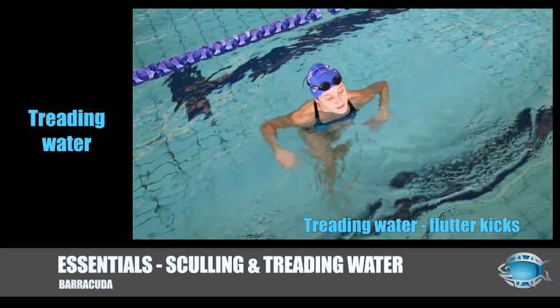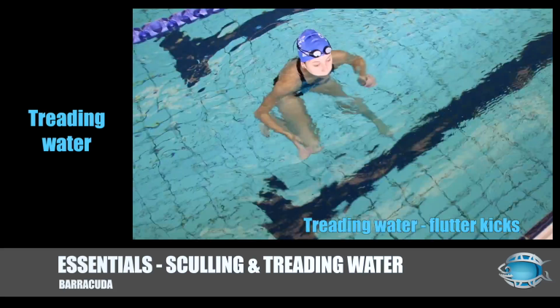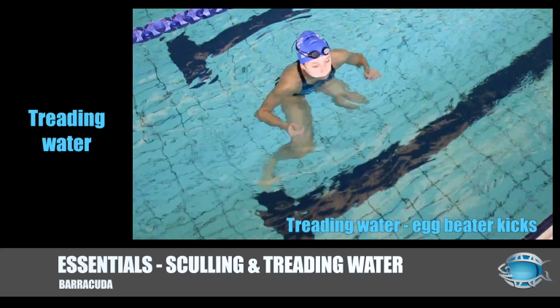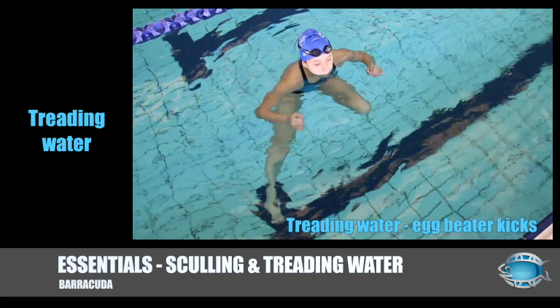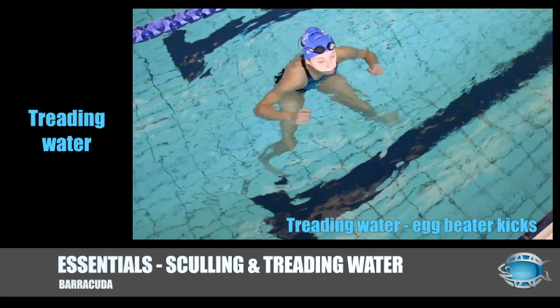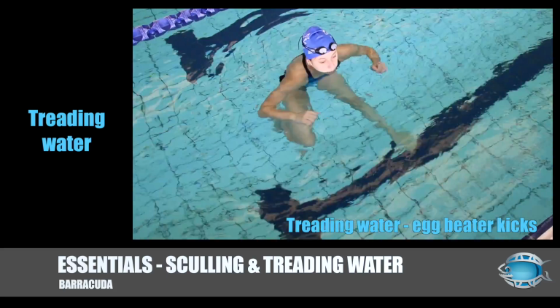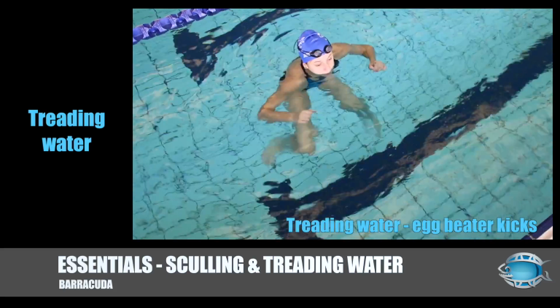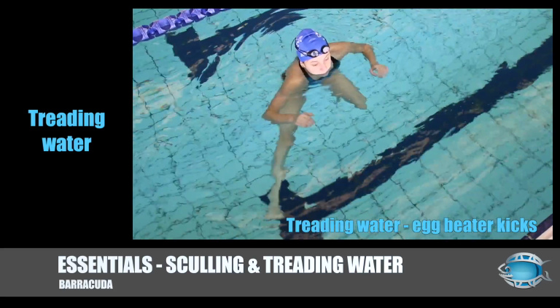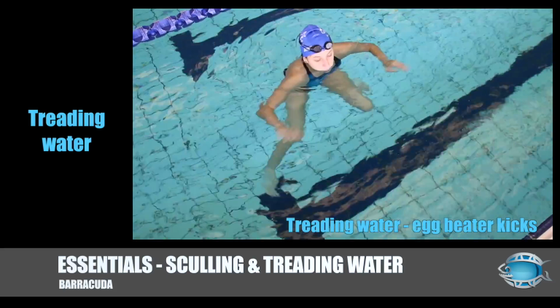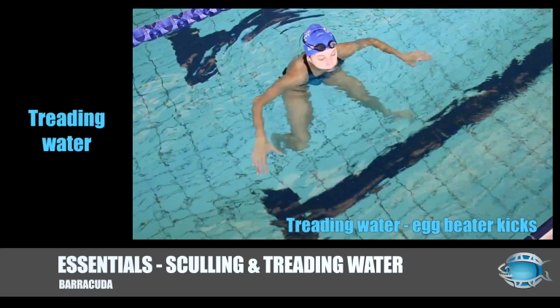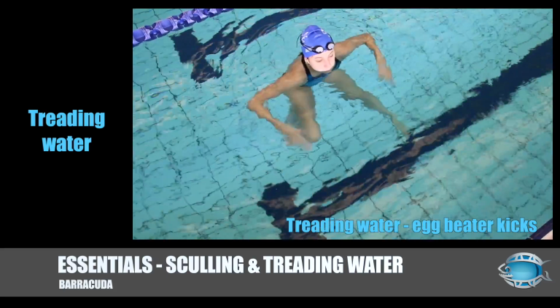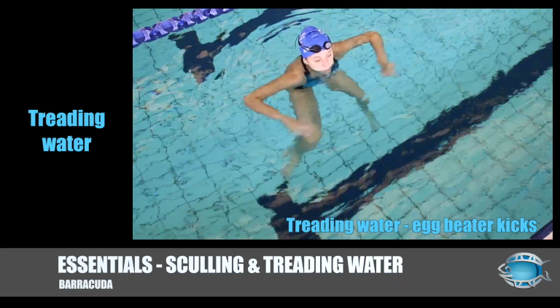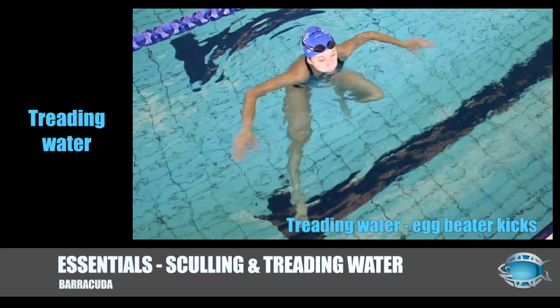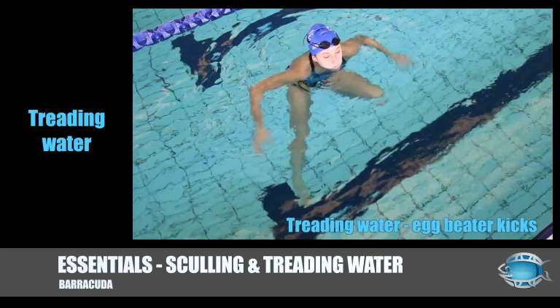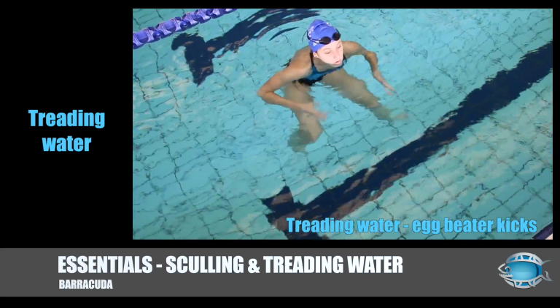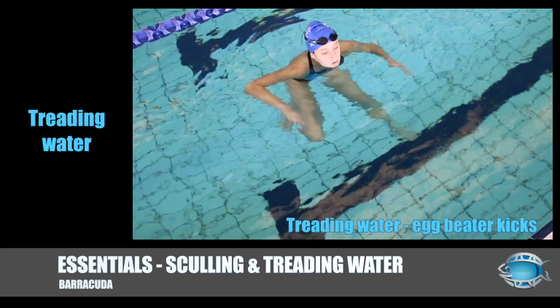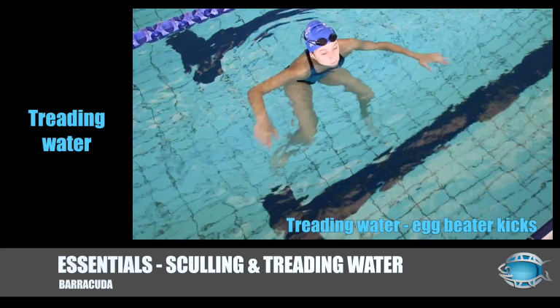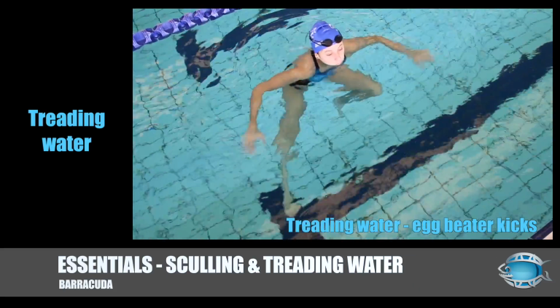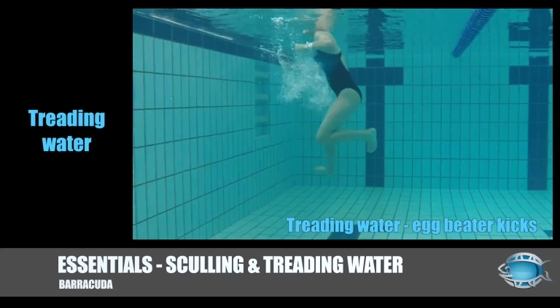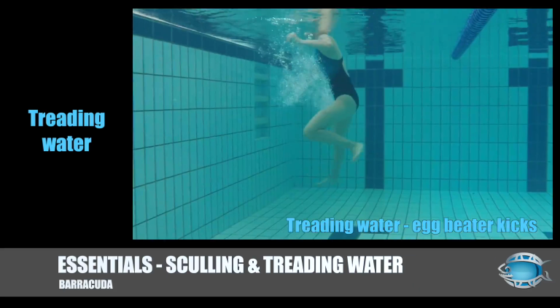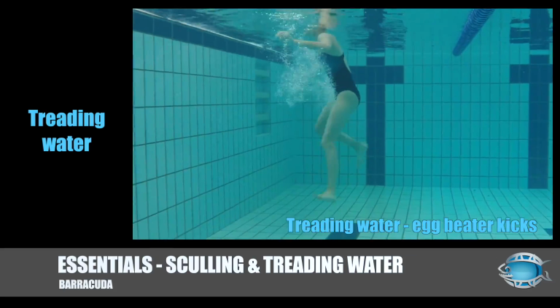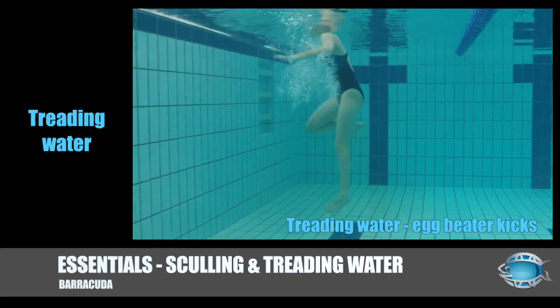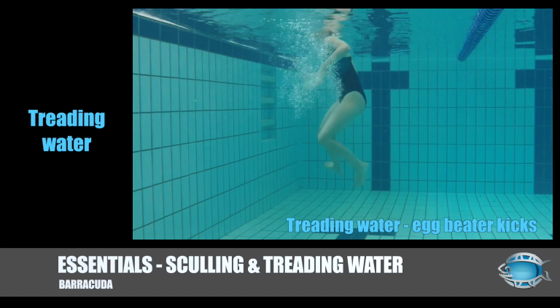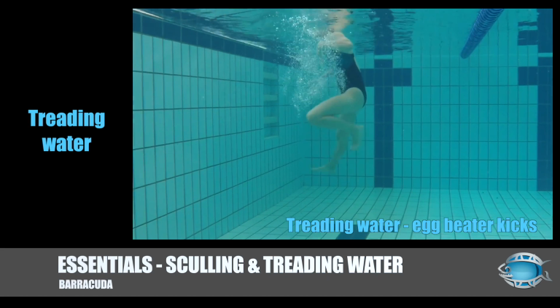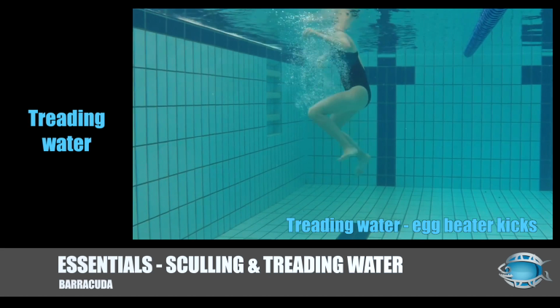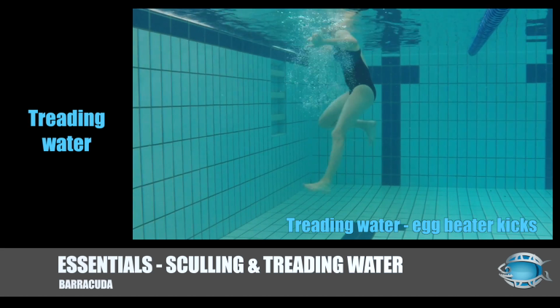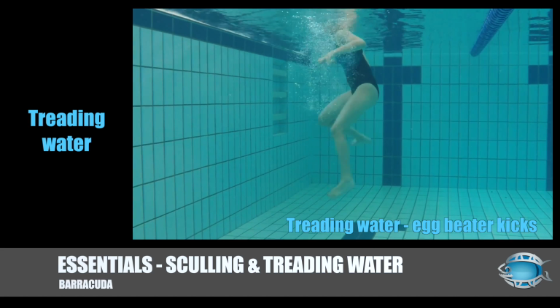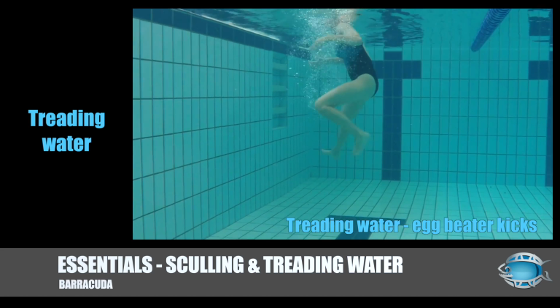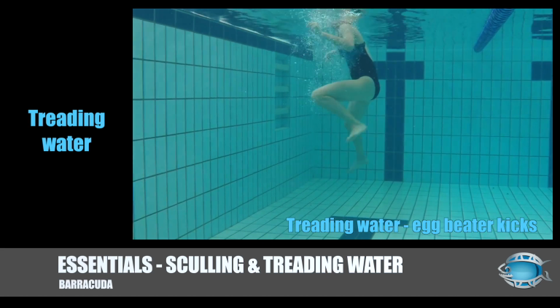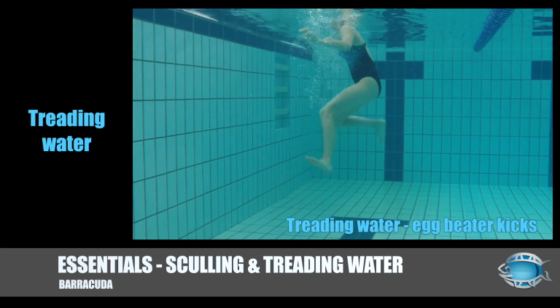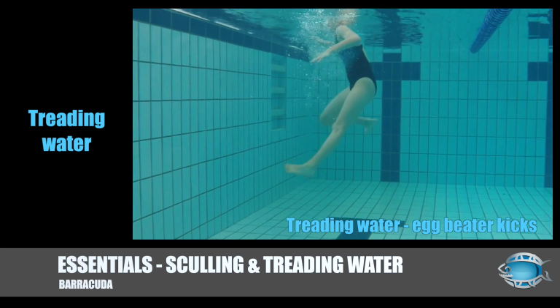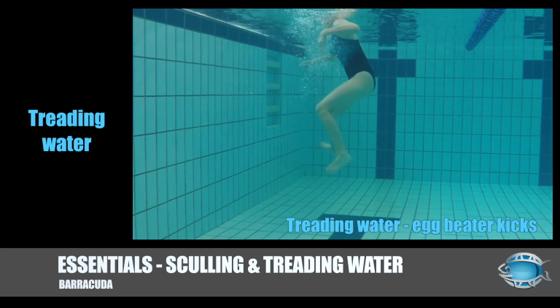The egg beater is the most efficient, as it gives continuous downward pressure. It is essentially alternating breaststroke kicks.